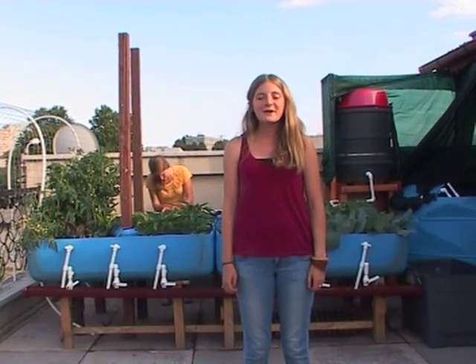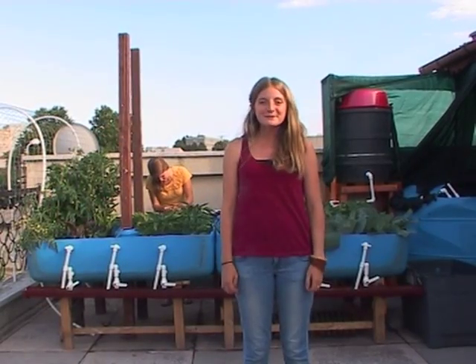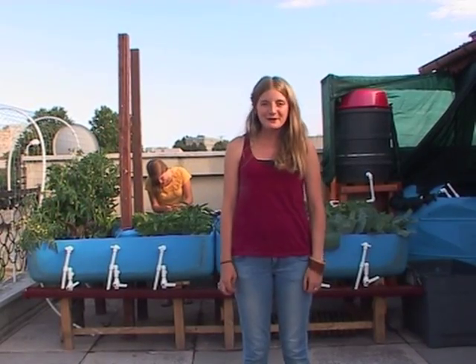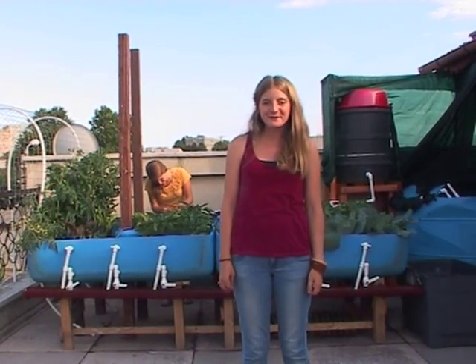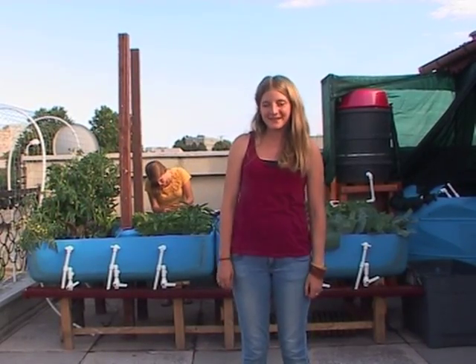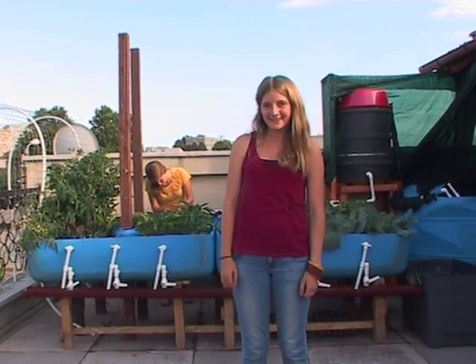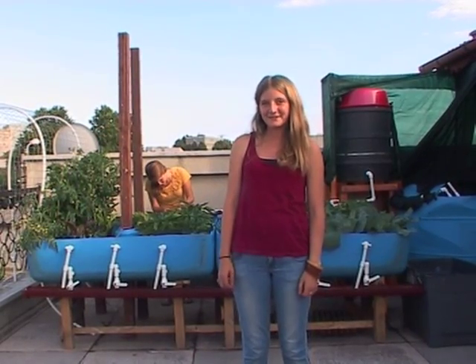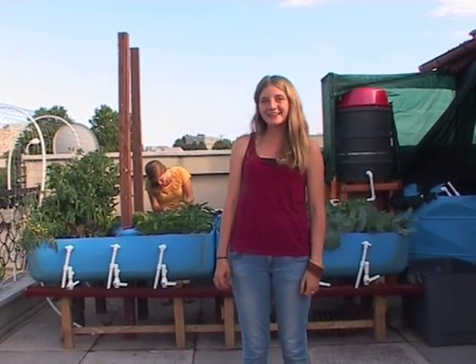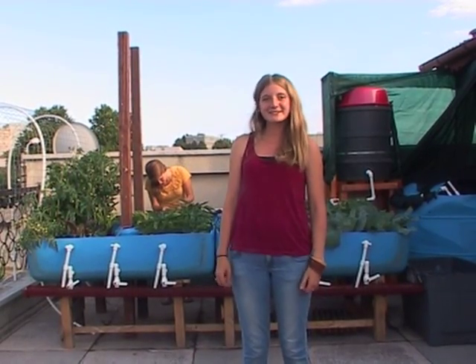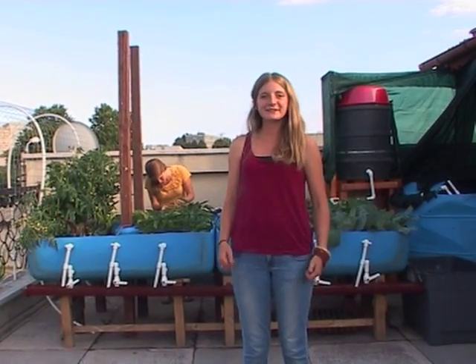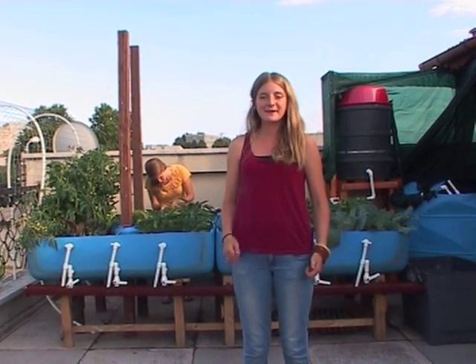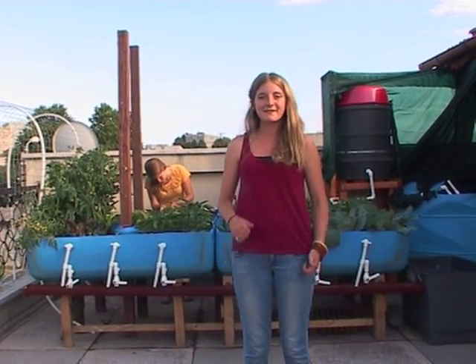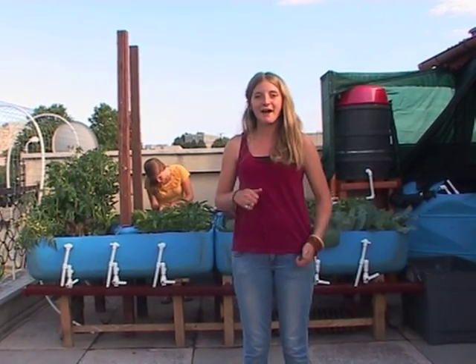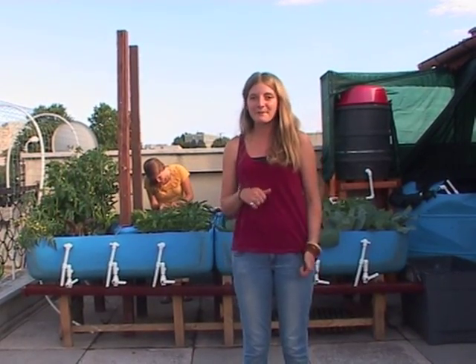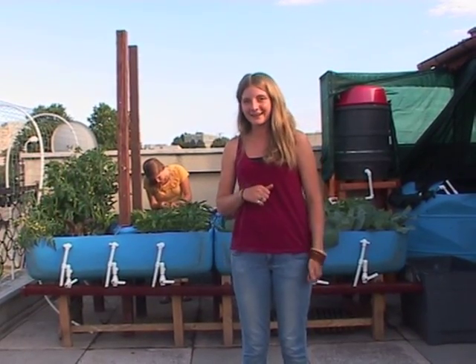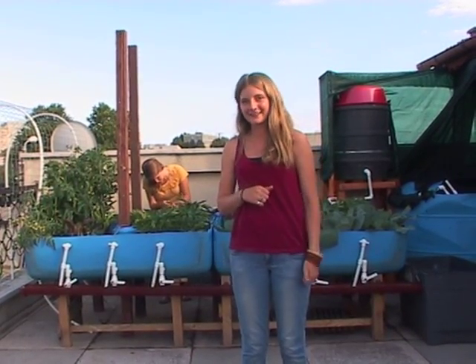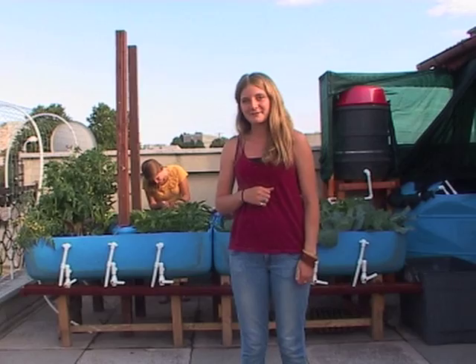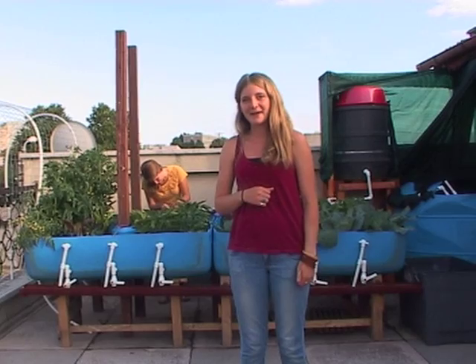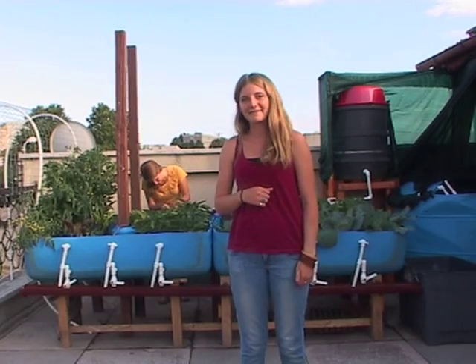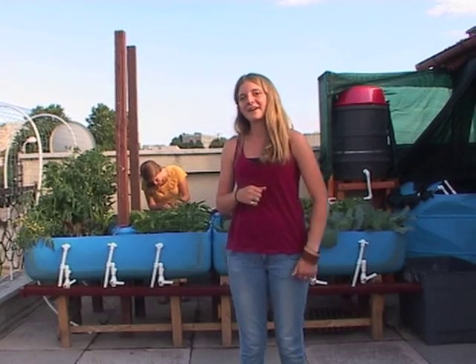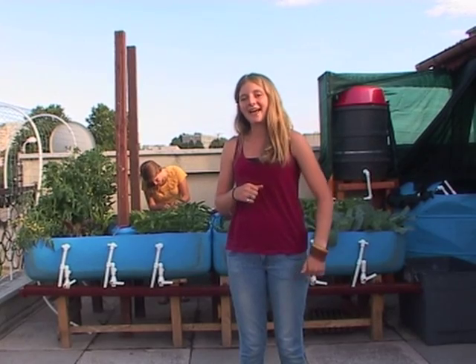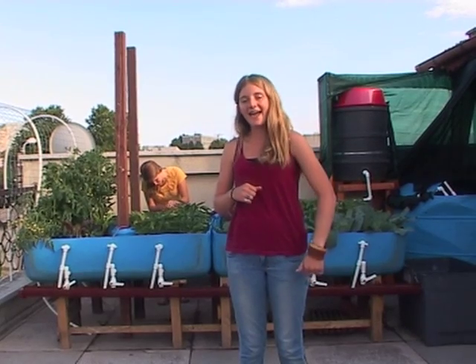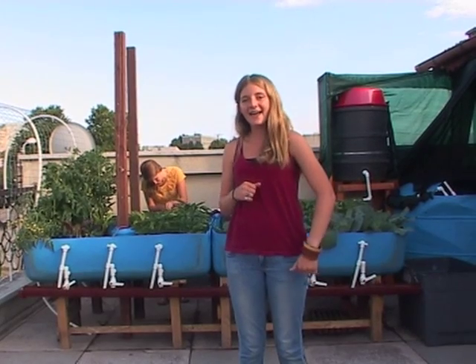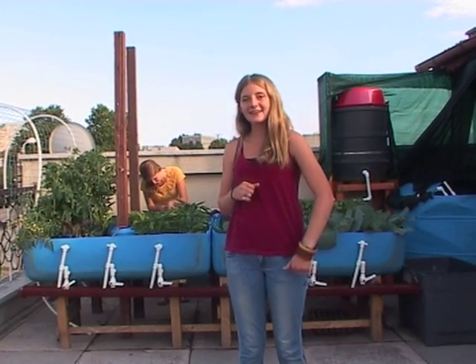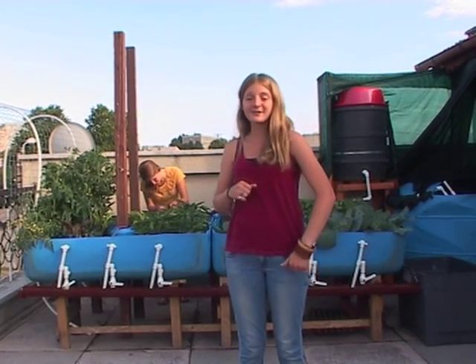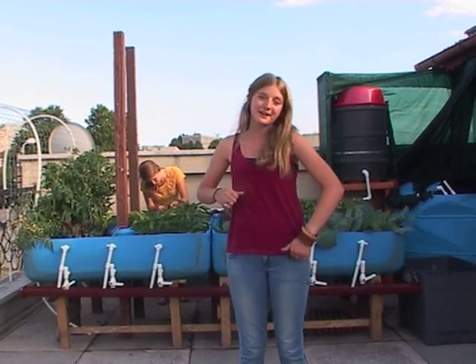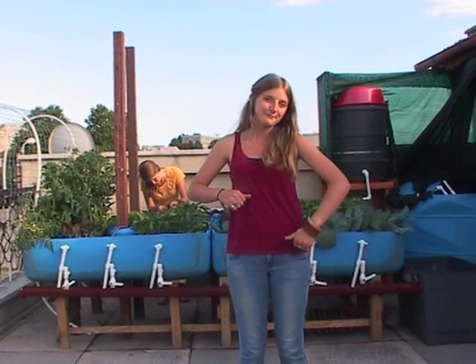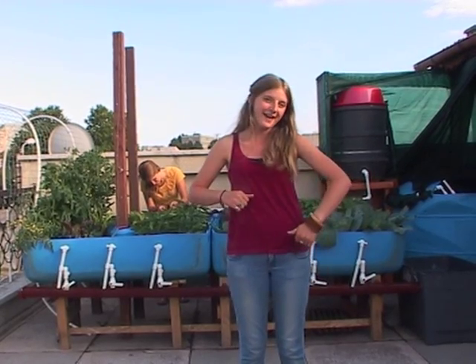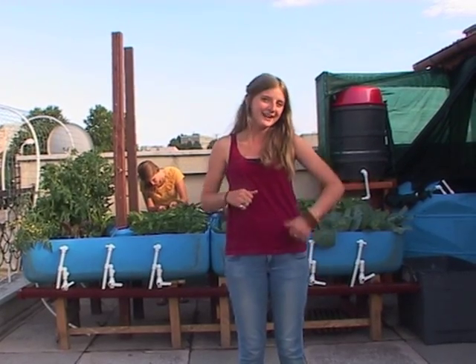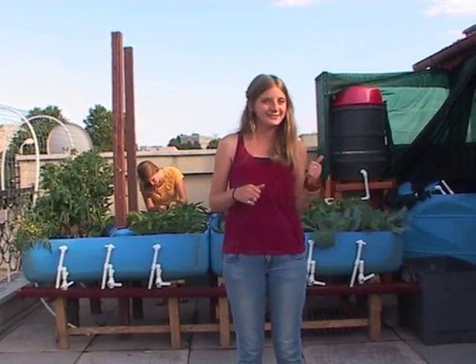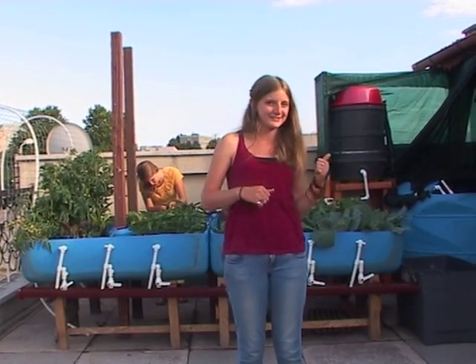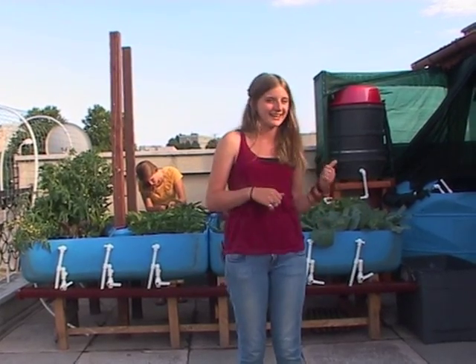Welcome to YWAM Constanza. We'd like to show you a little bit of our aquaponics system that we have going, and we can start off by heading to the fish tank.